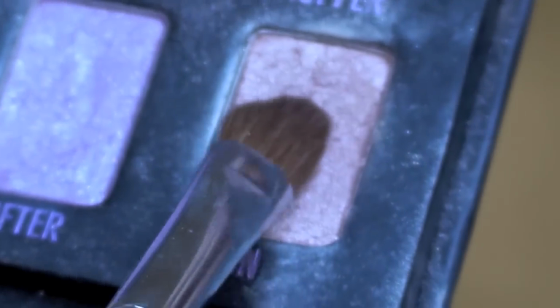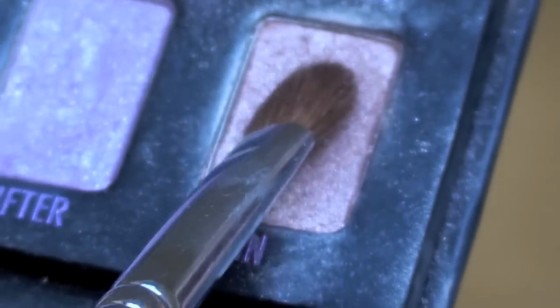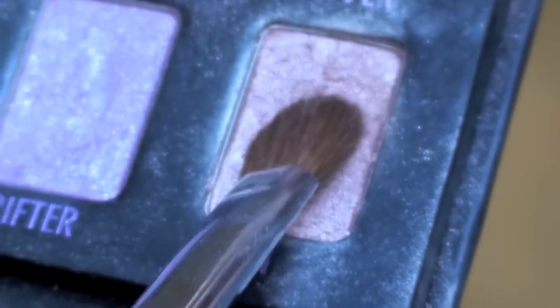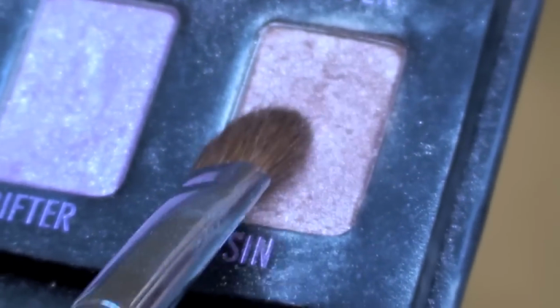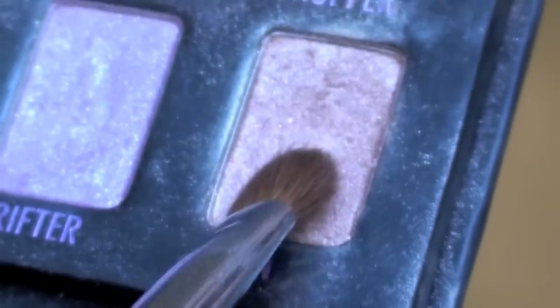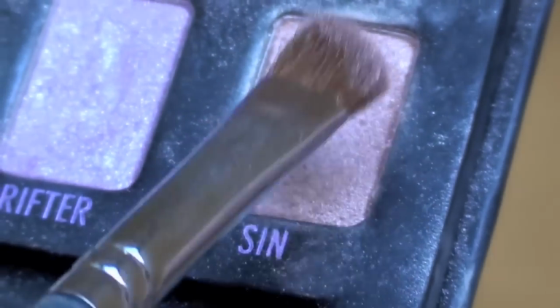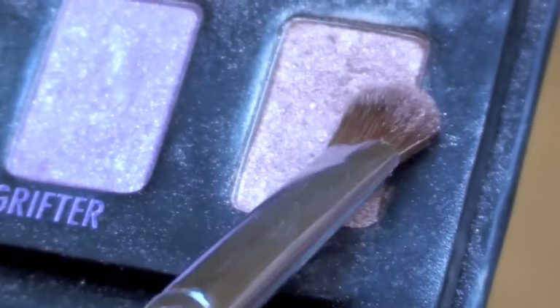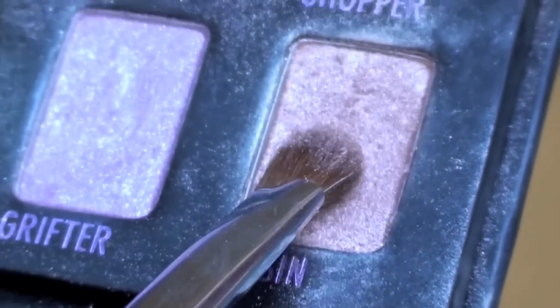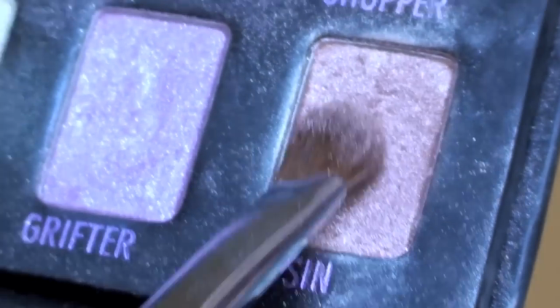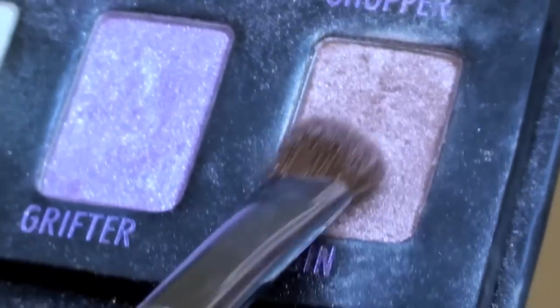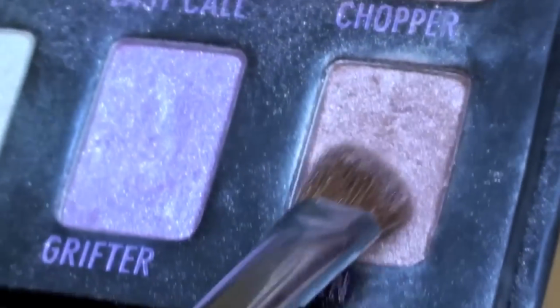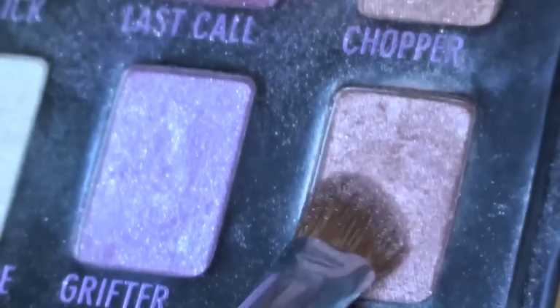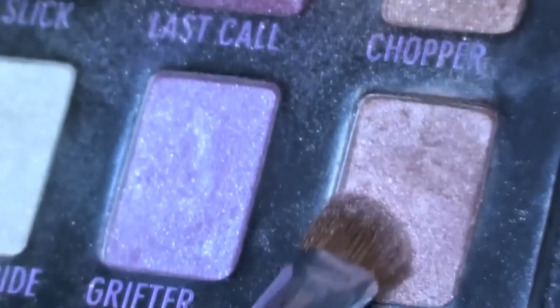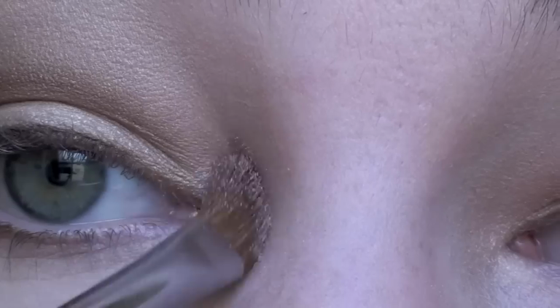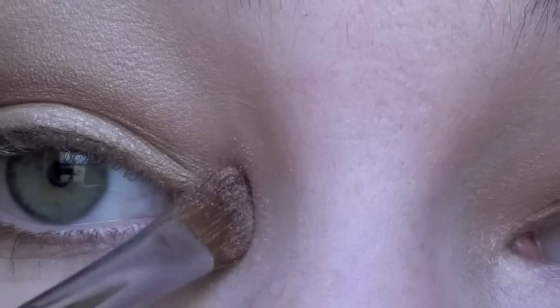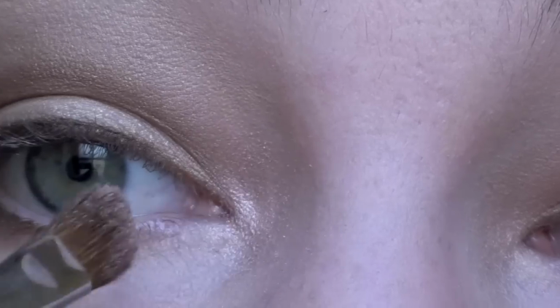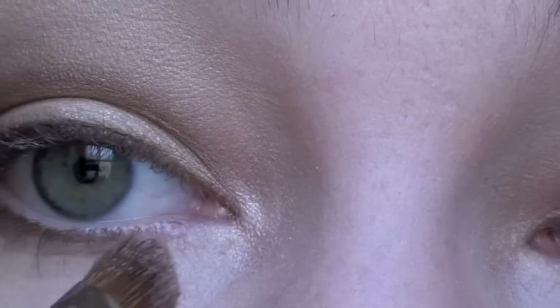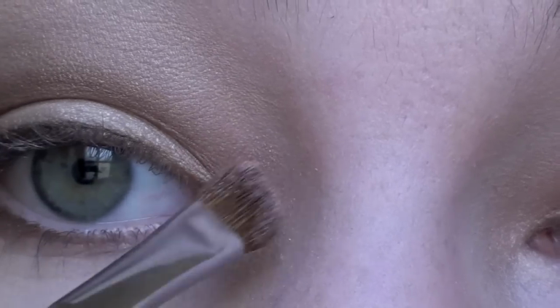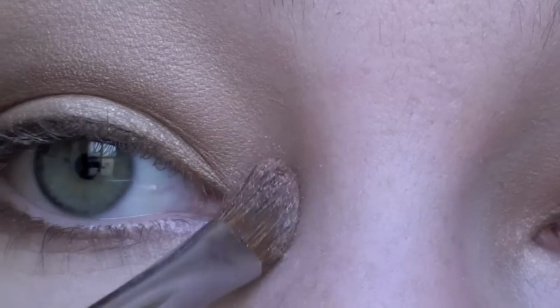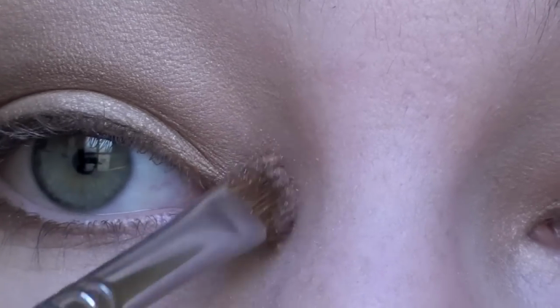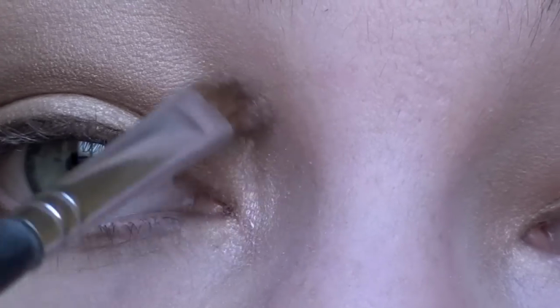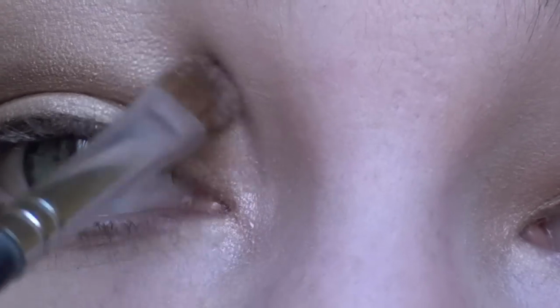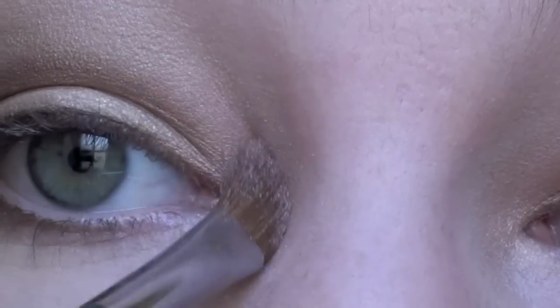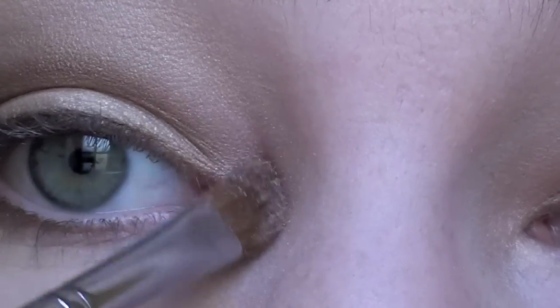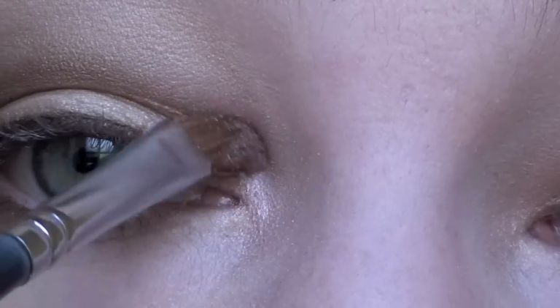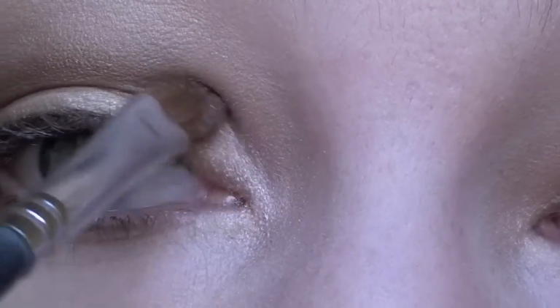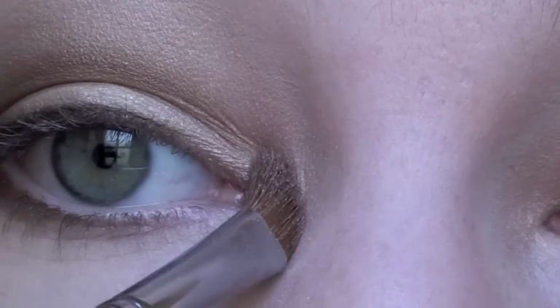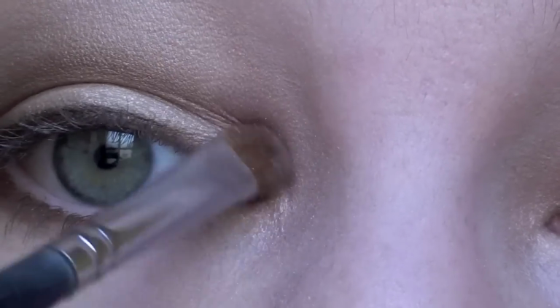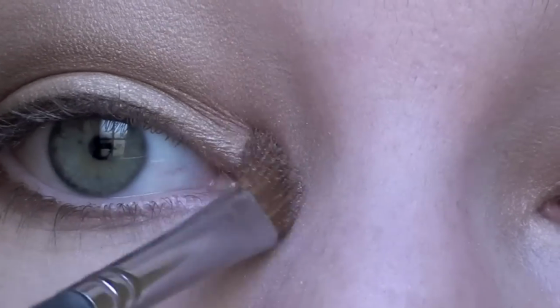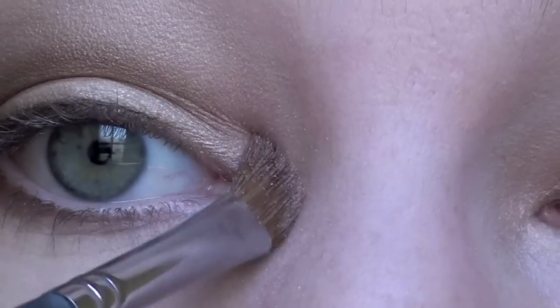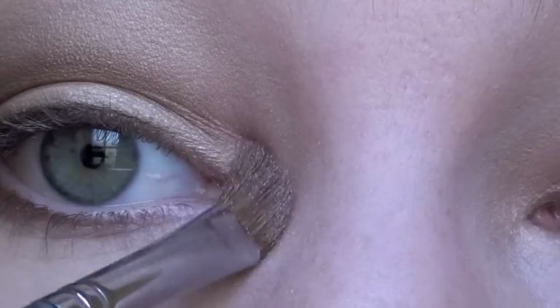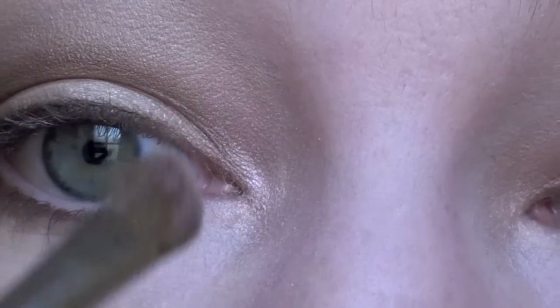With the same shimmery champagne color that you used in the beginning, highlight your inner tear ducts to help brighten your eyes.